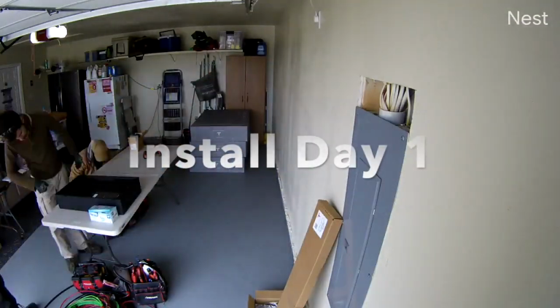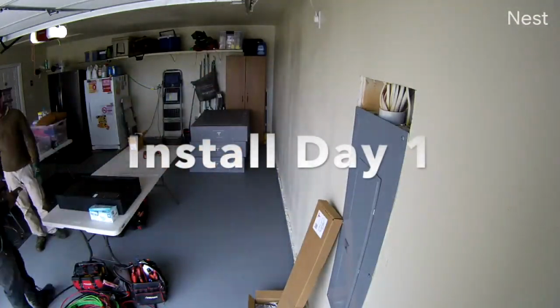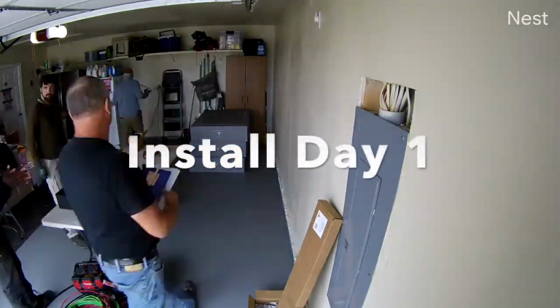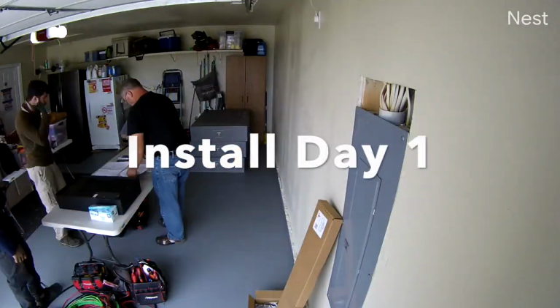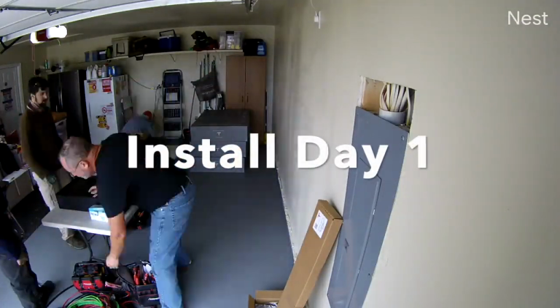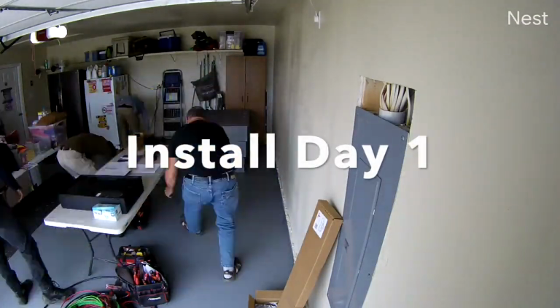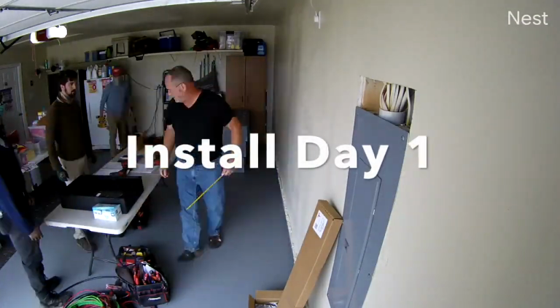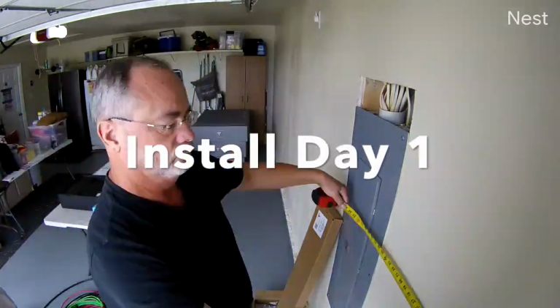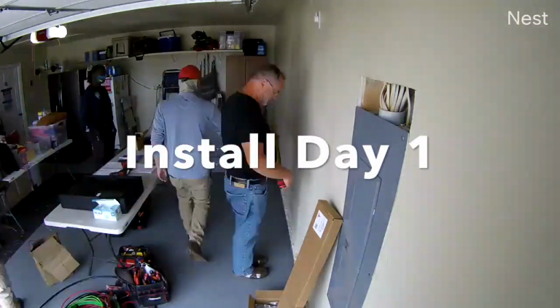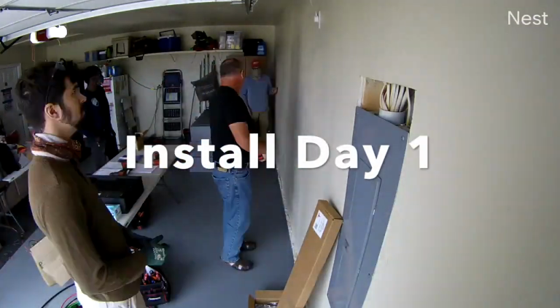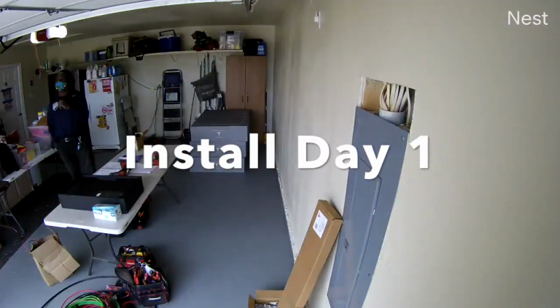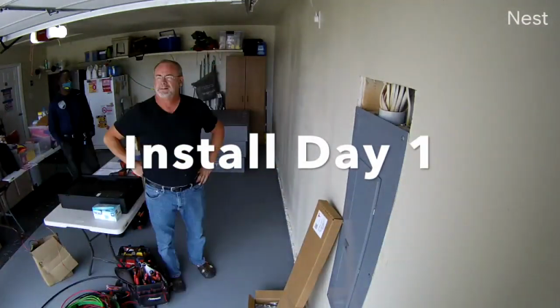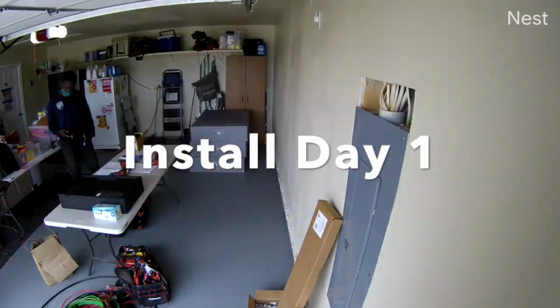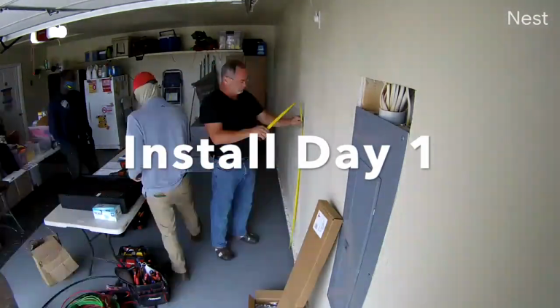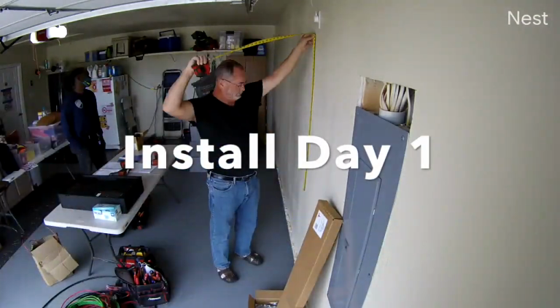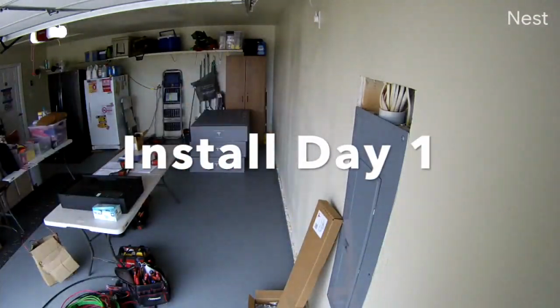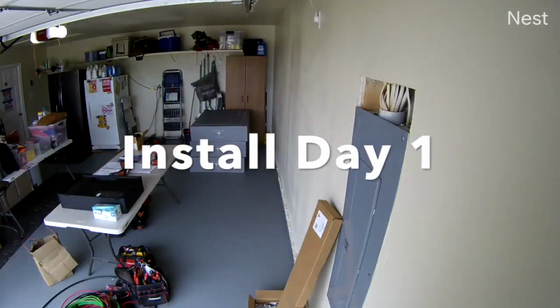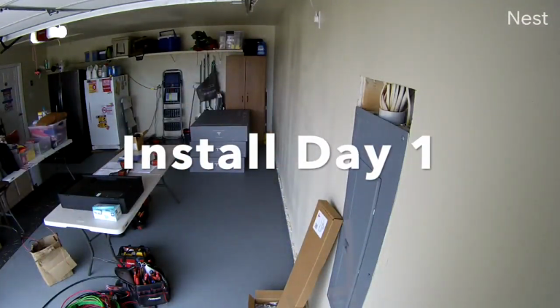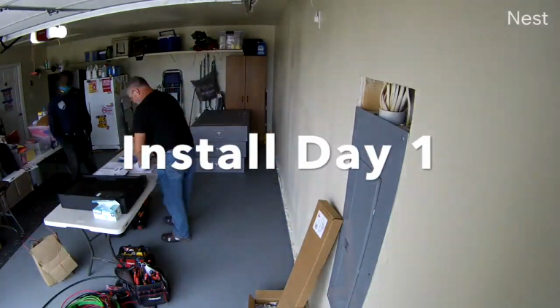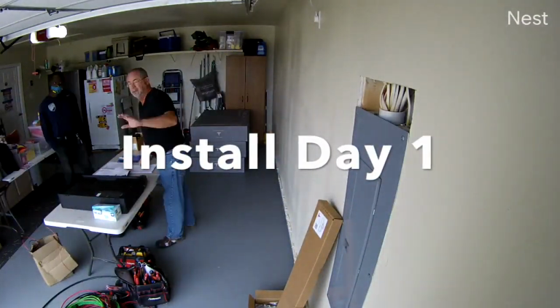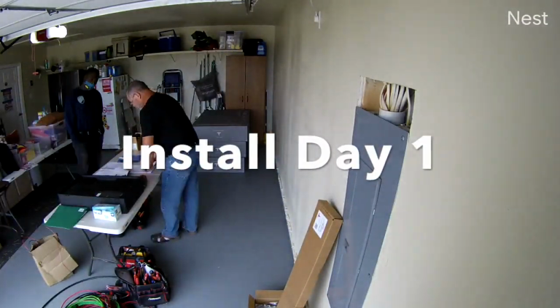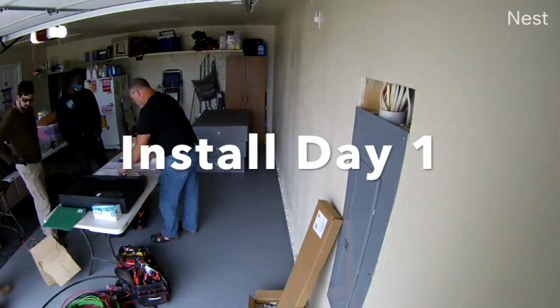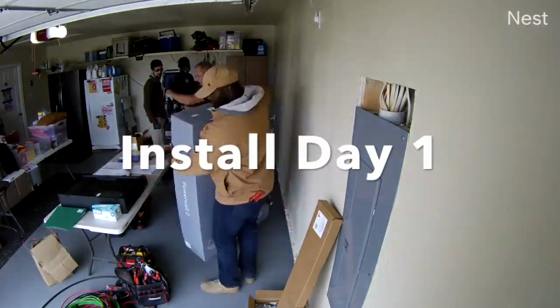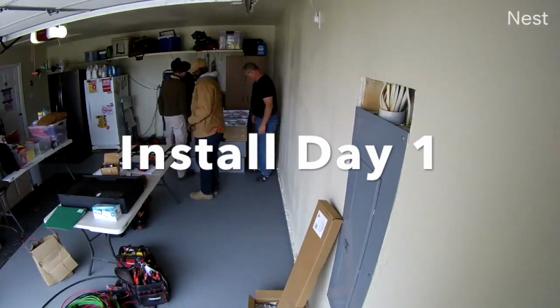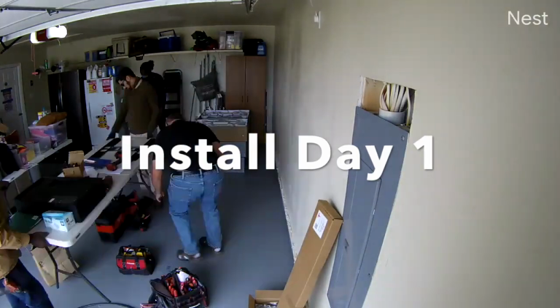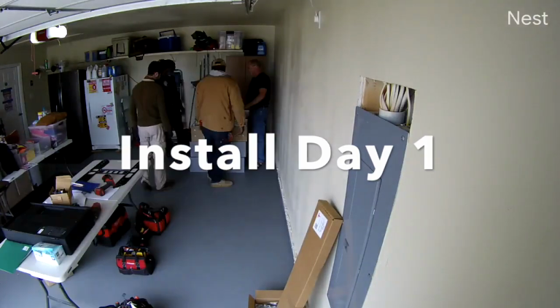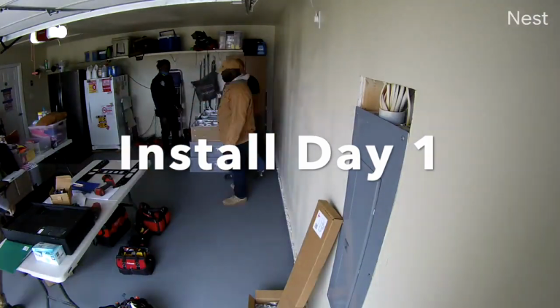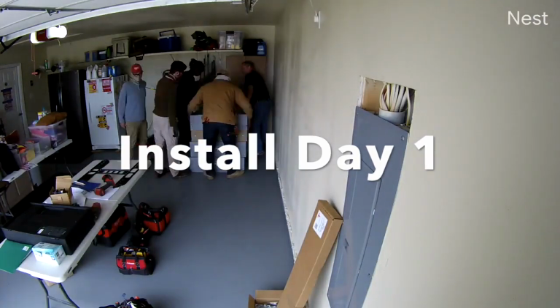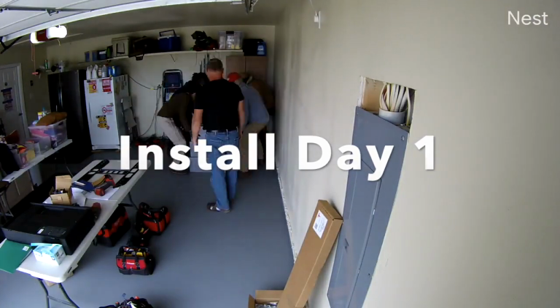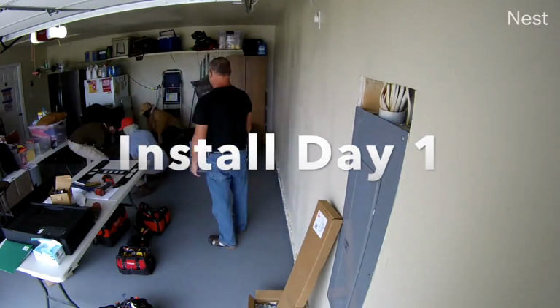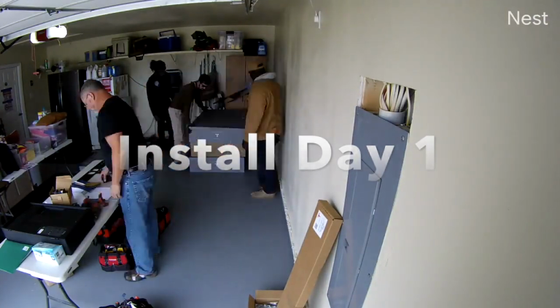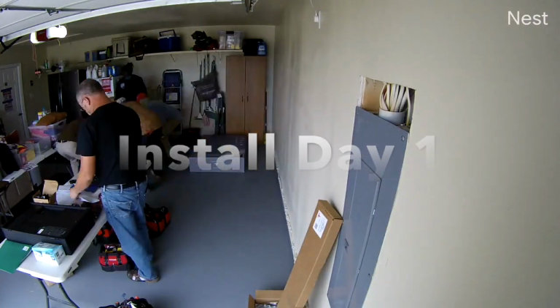Hello everyone. This video is an installation video for my three Tesla Powerwall 2's.